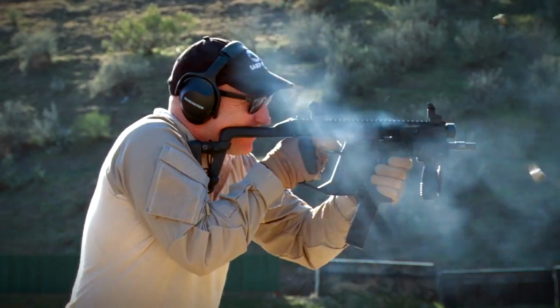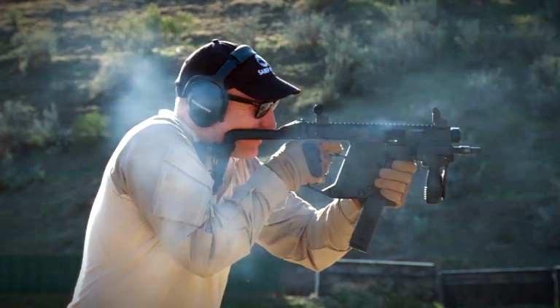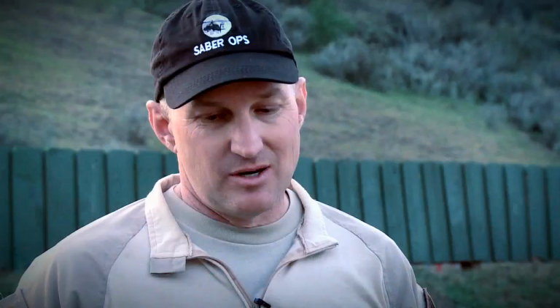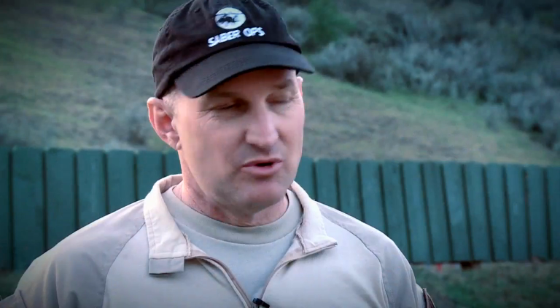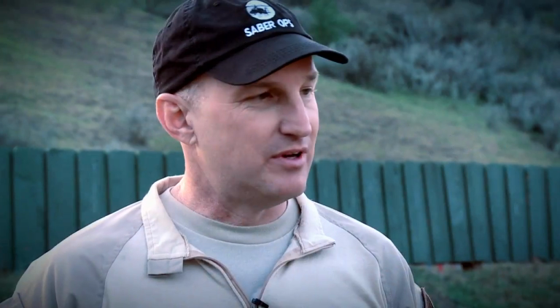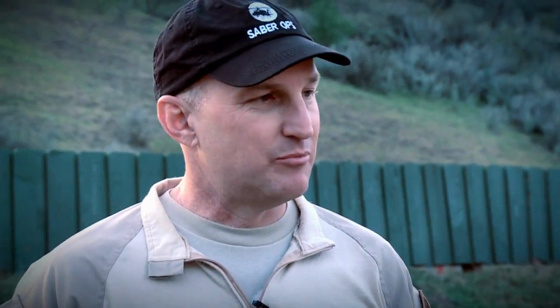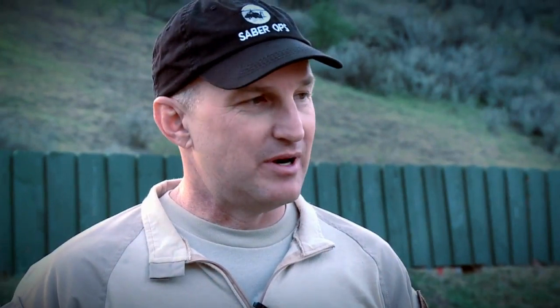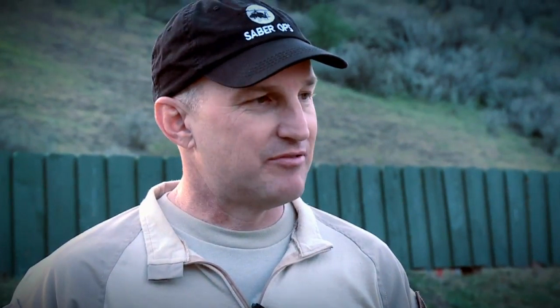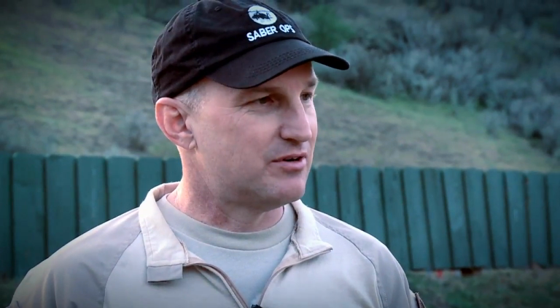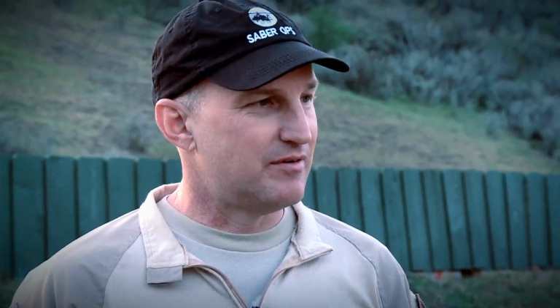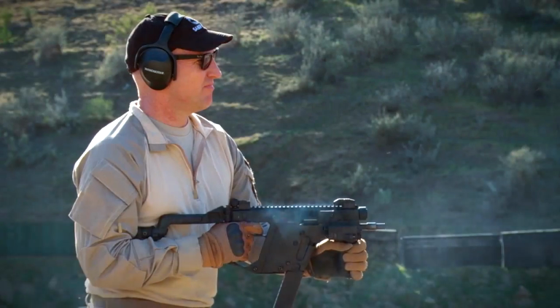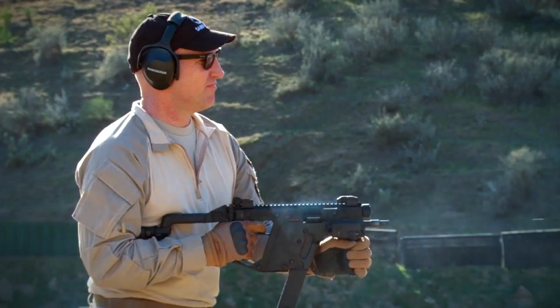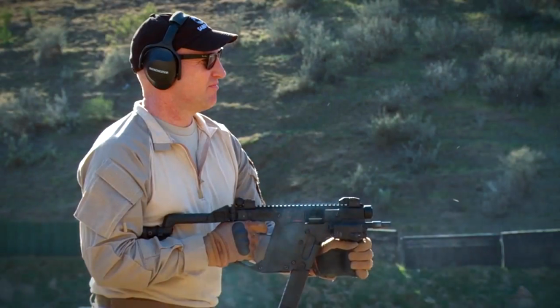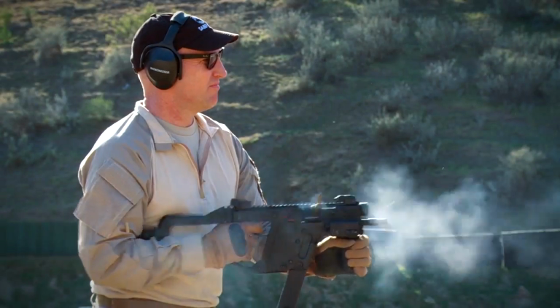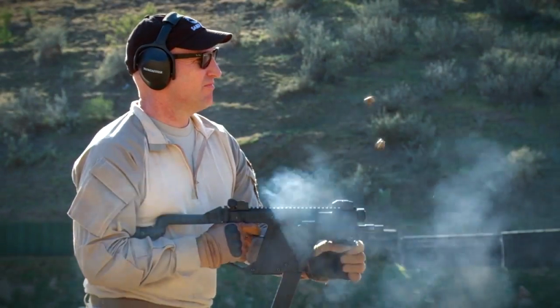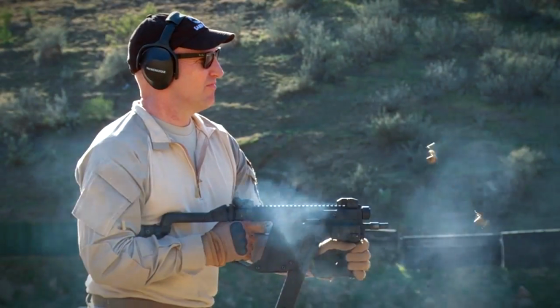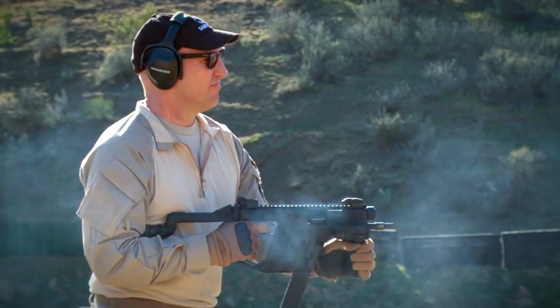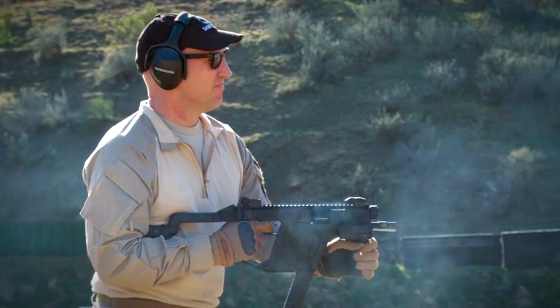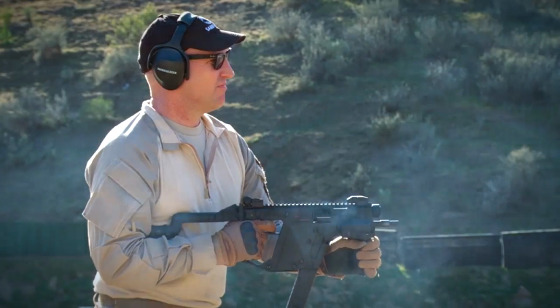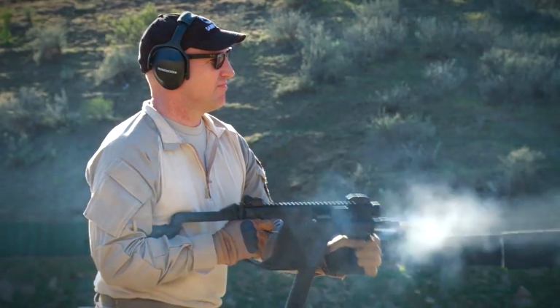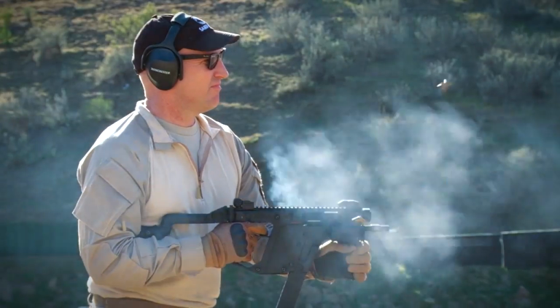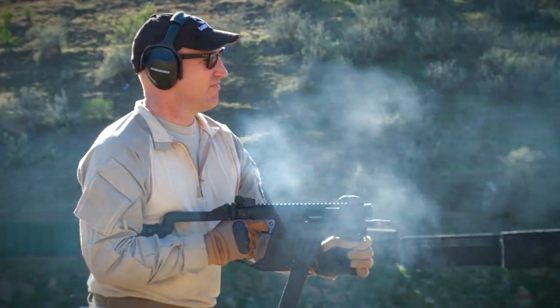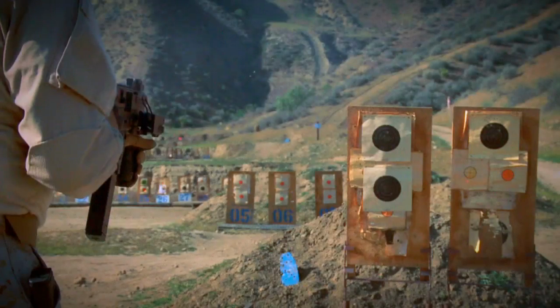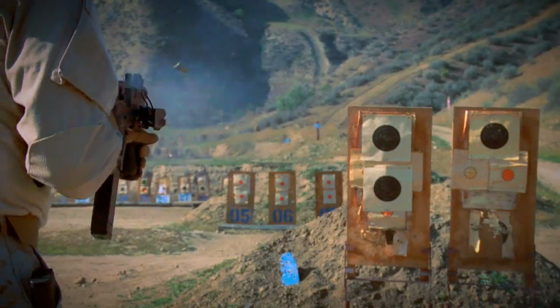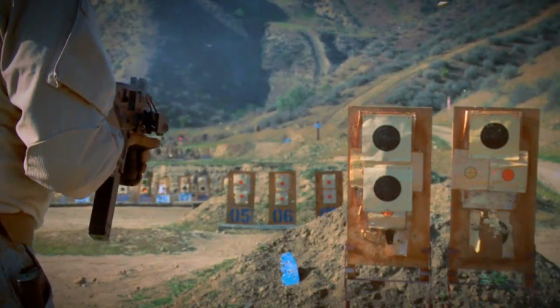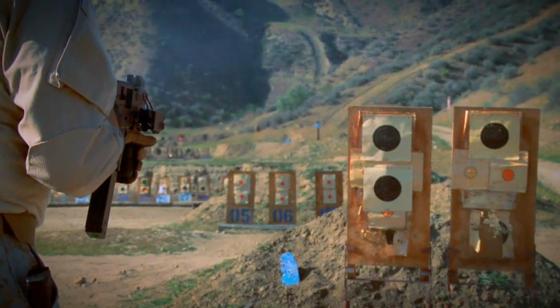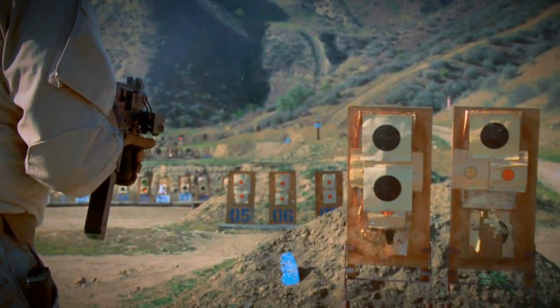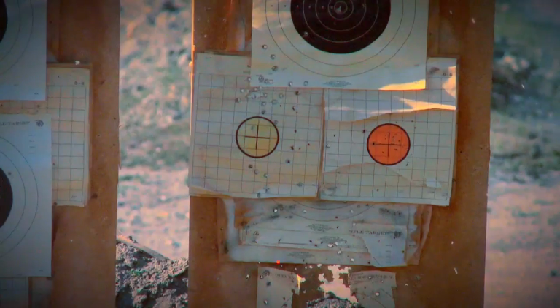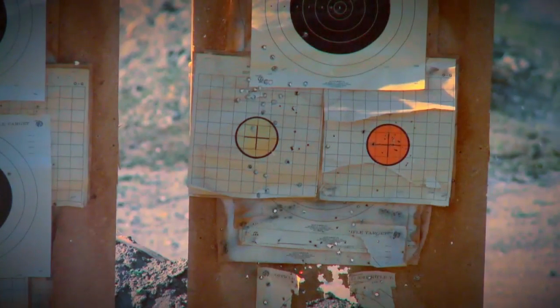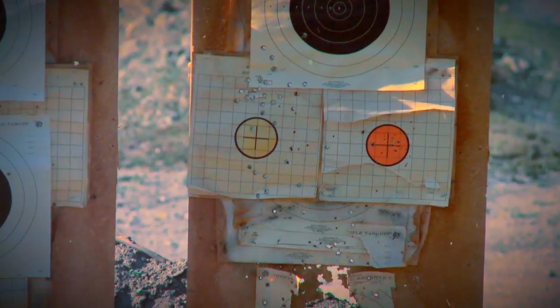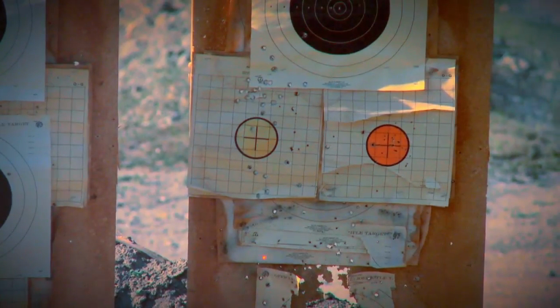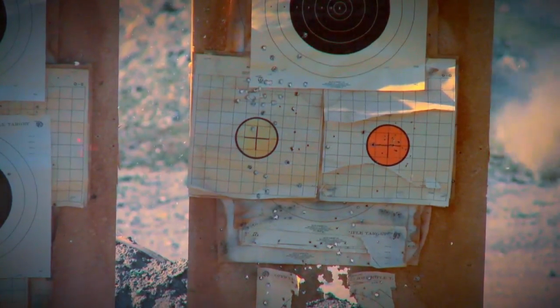It did improve accuracy, but after I pulled the first round off, I lost the laser just because we were shooting during the daylight.